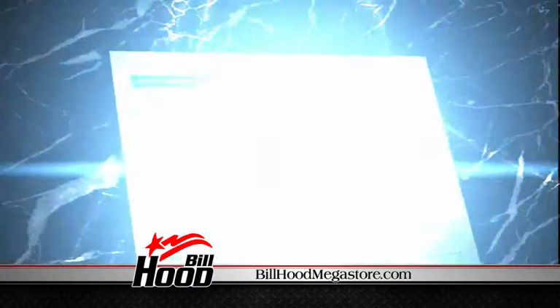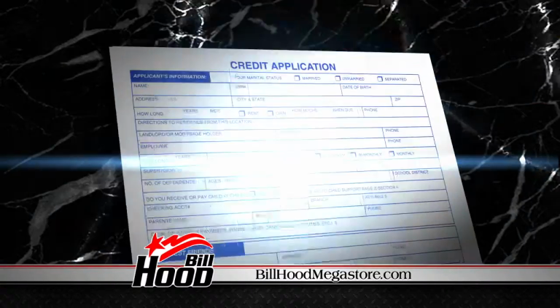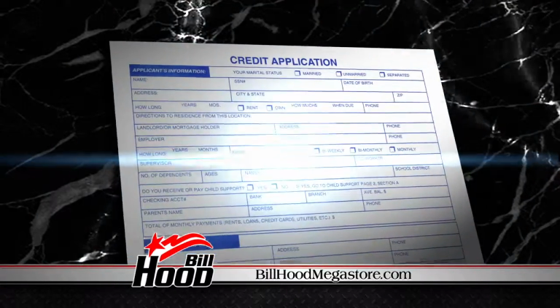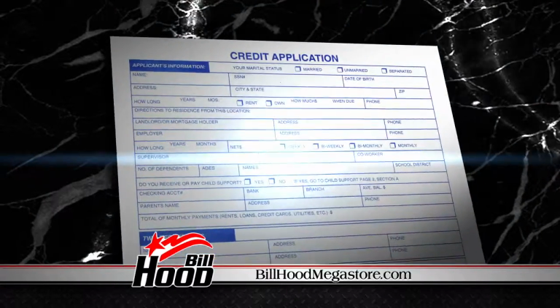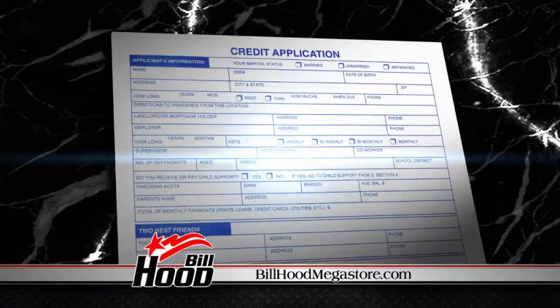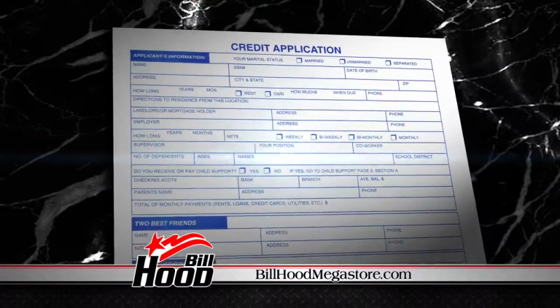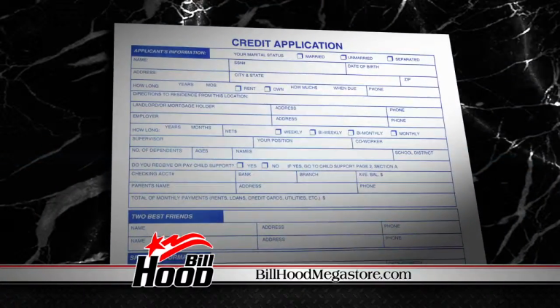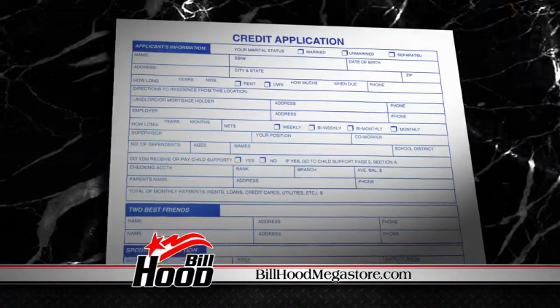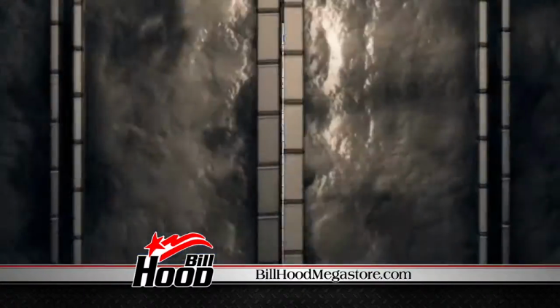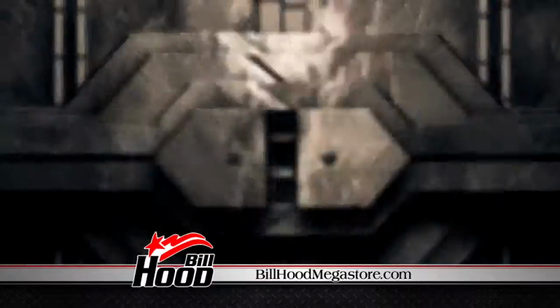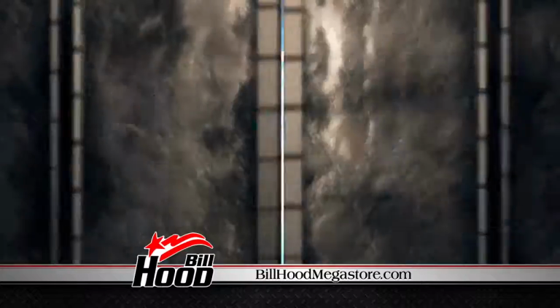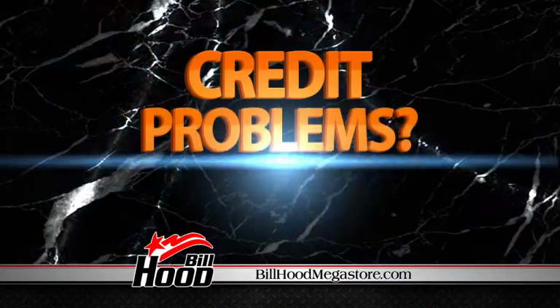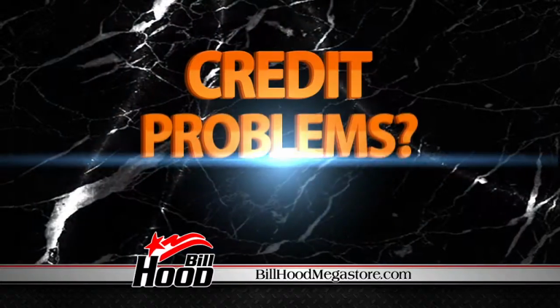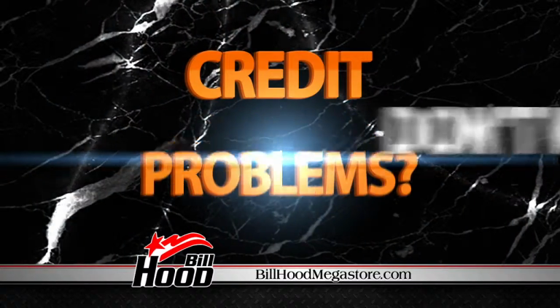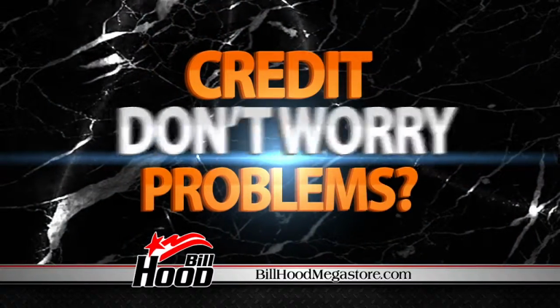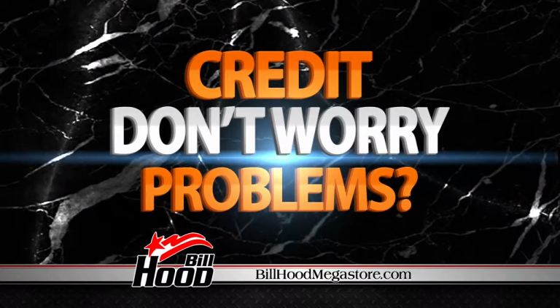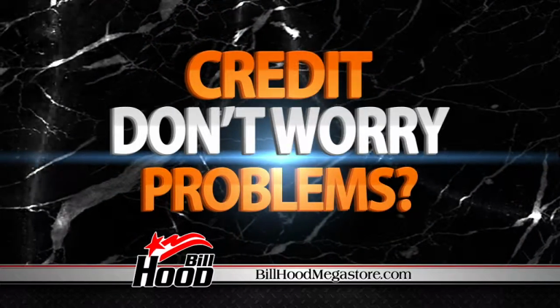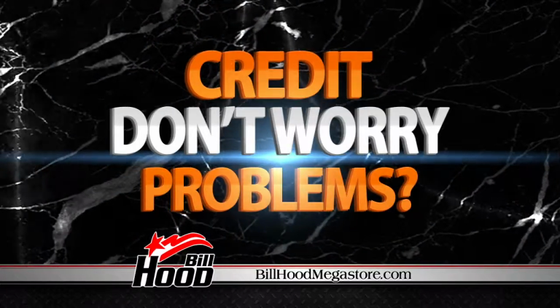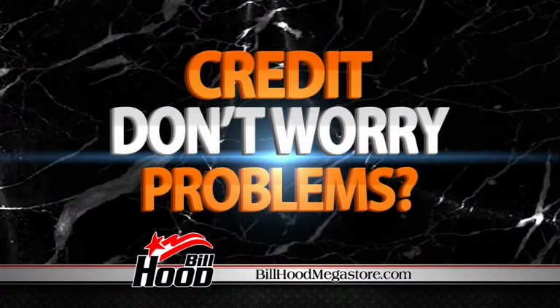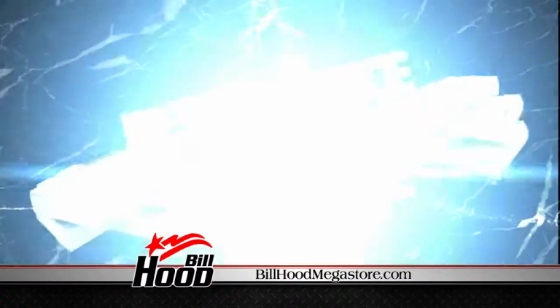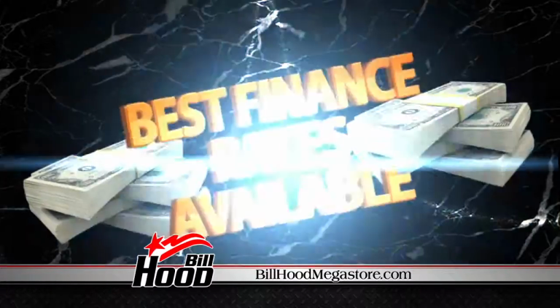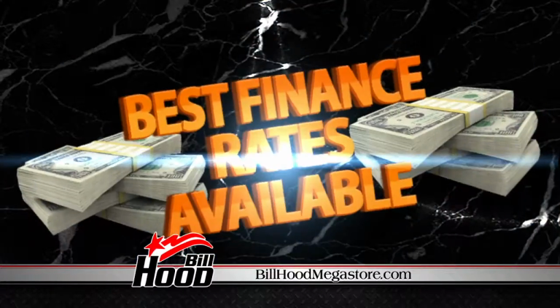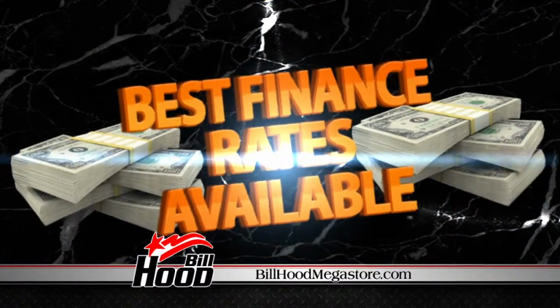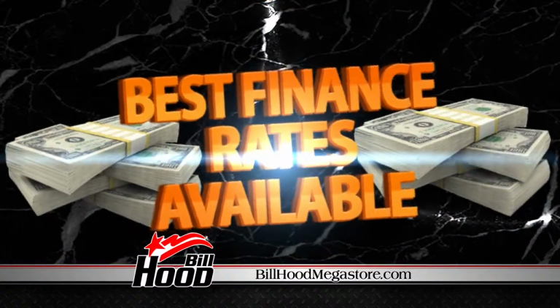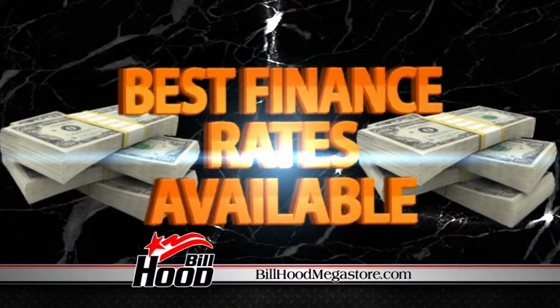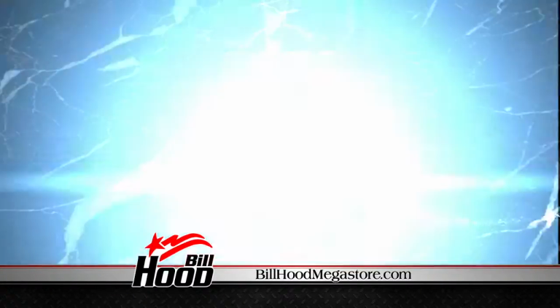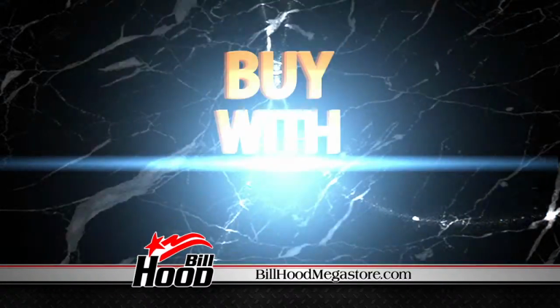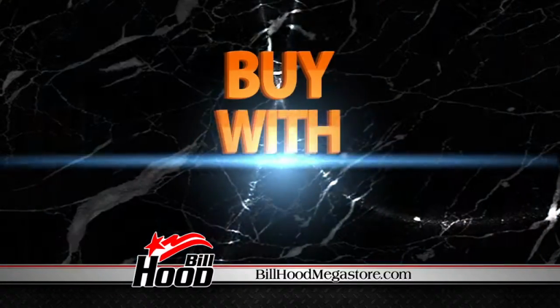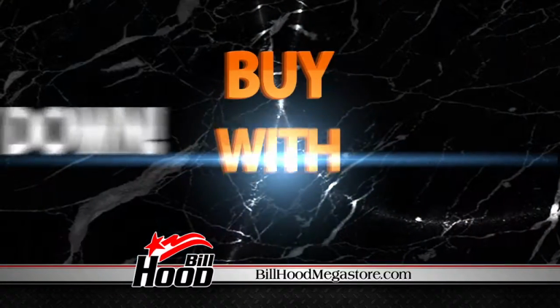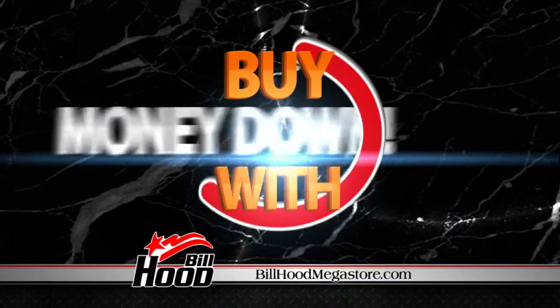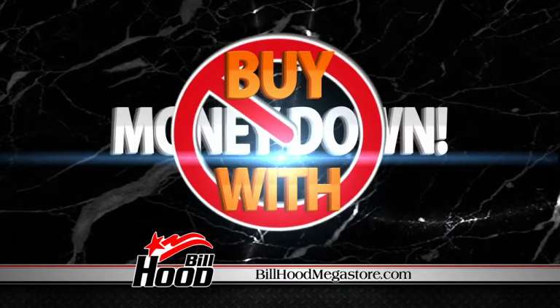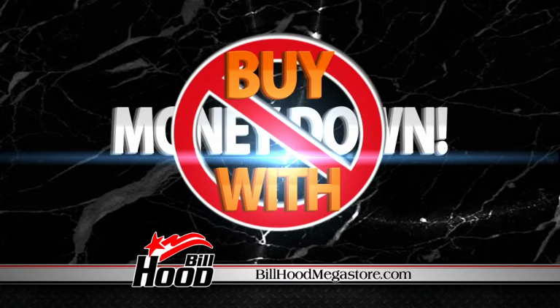All credit applications processed immediately. Credit problems? Don't worry — we'll get you the best terms and finance rates available. And buy with no money down.